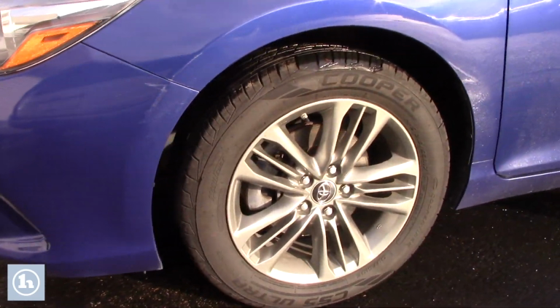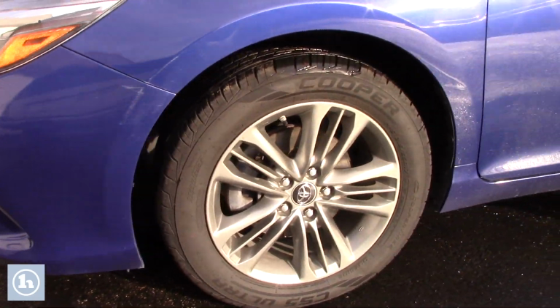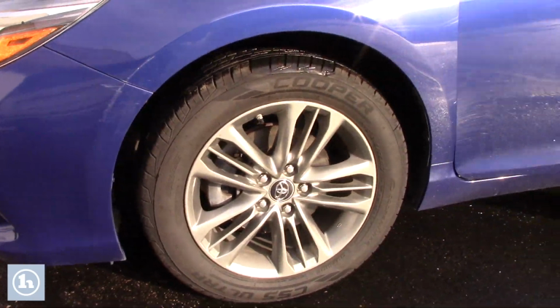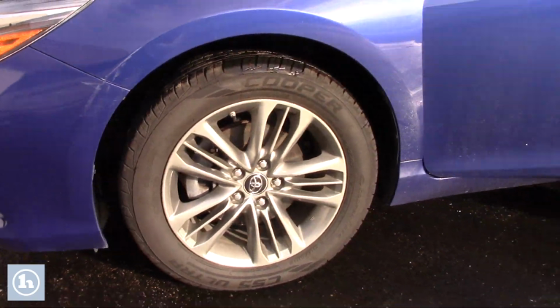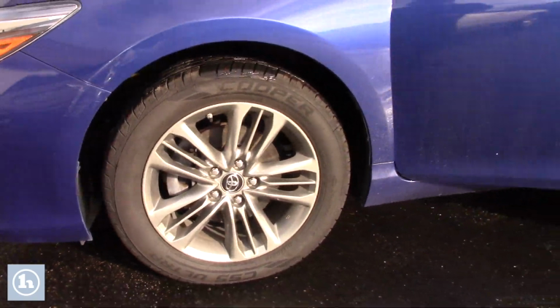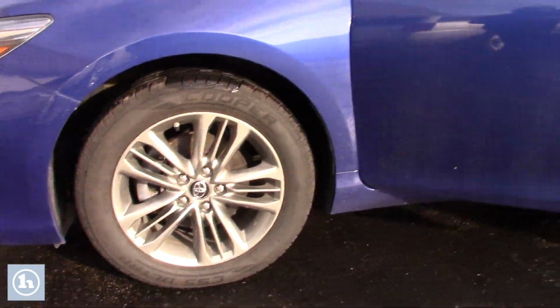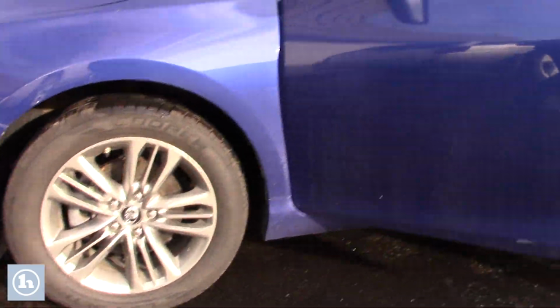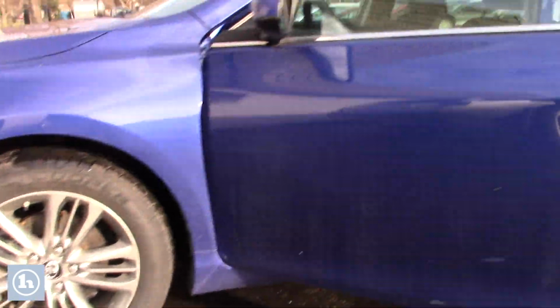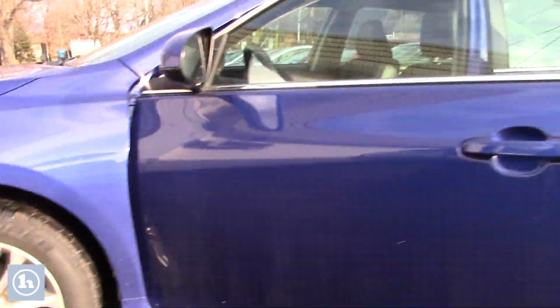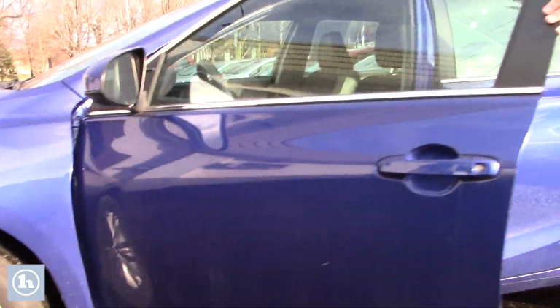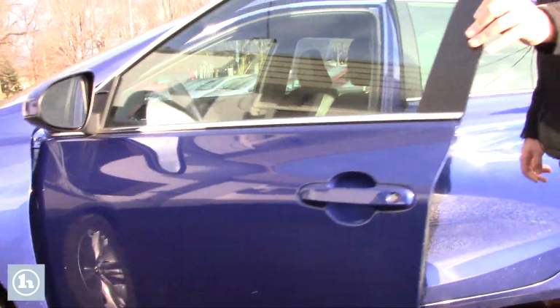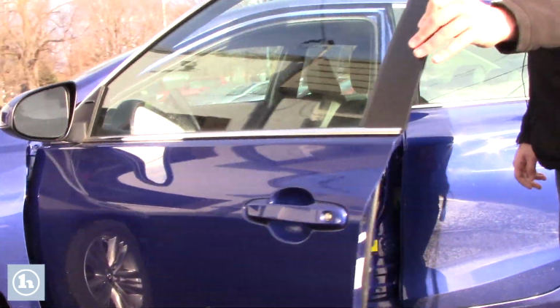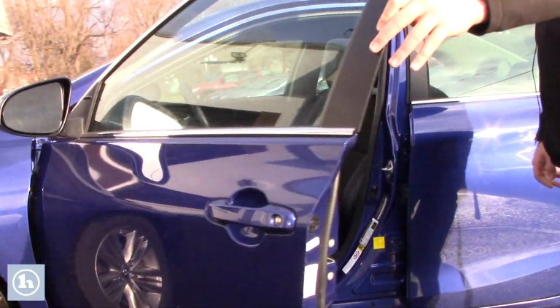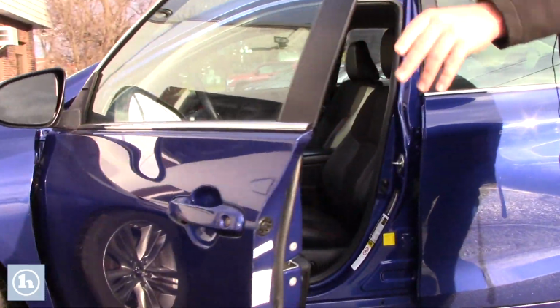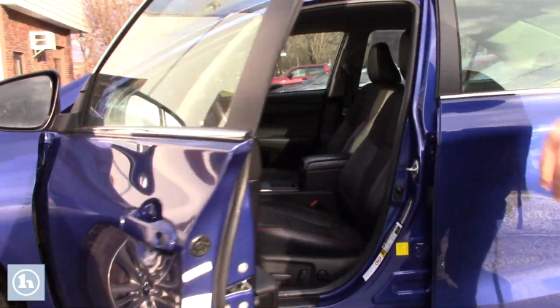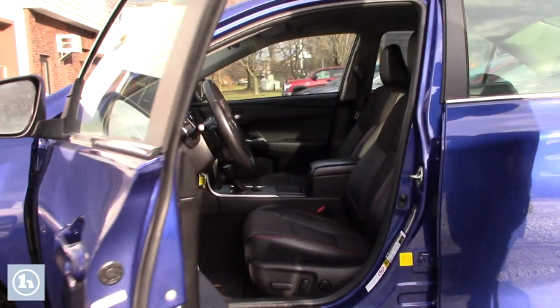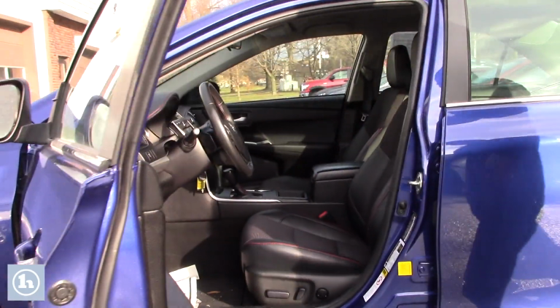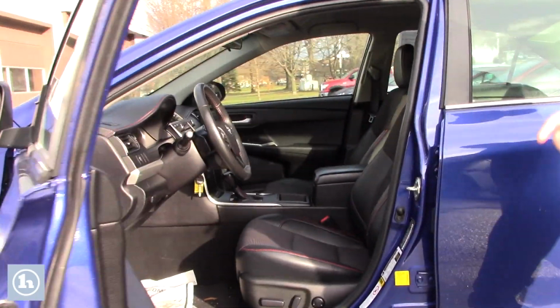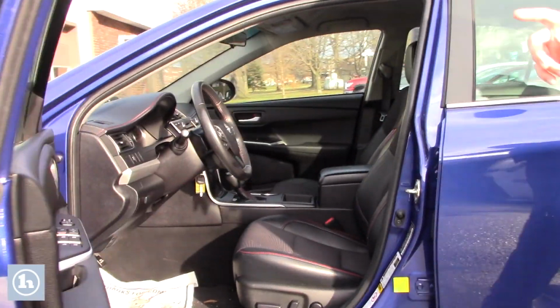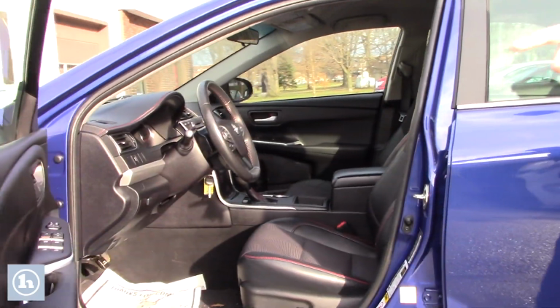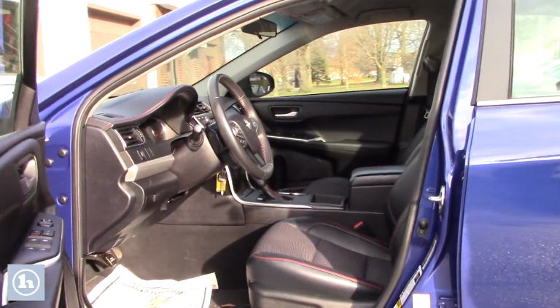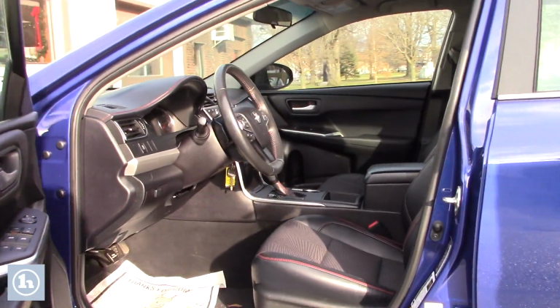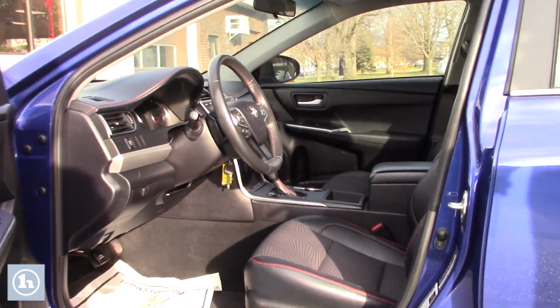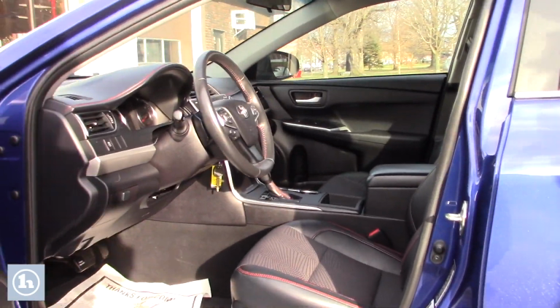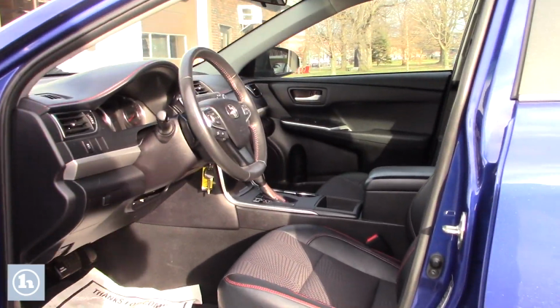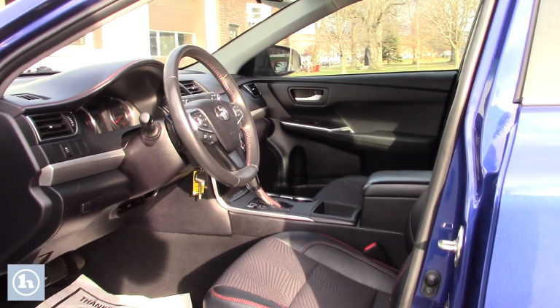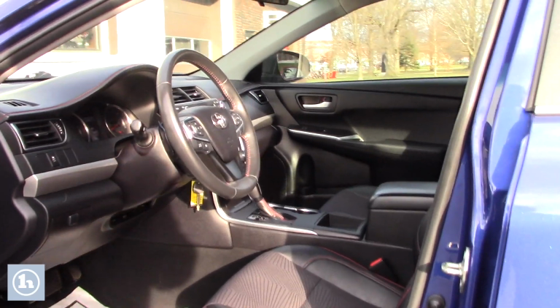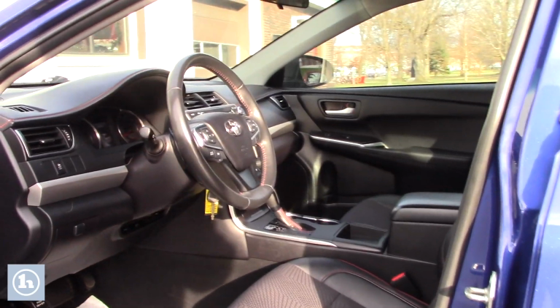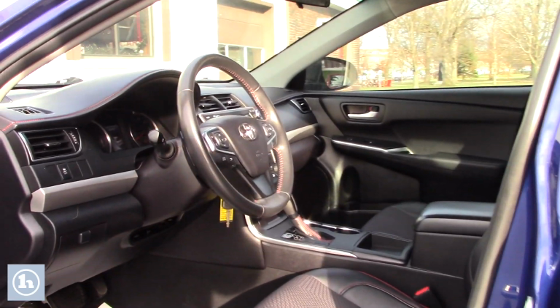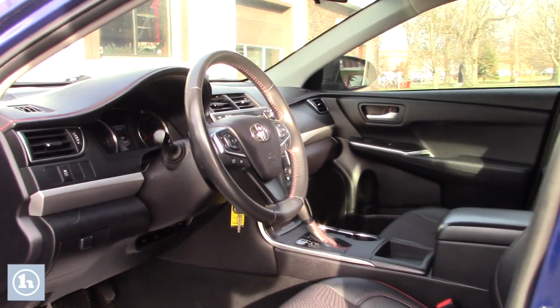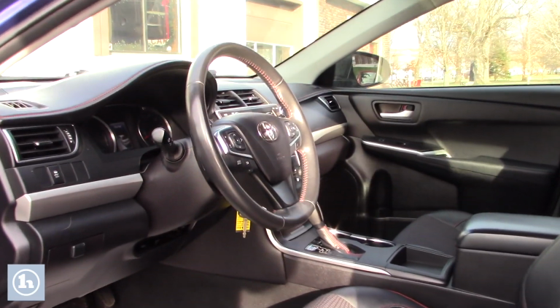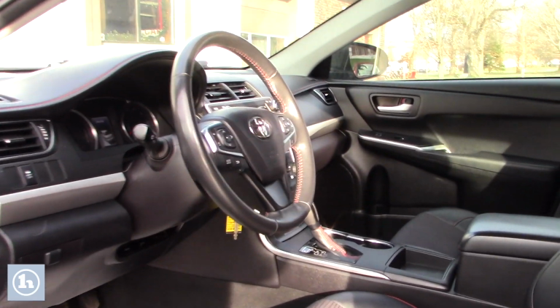Now take a look on the inside — let me show you this beautiful interior. It does have your power windows, power locks, and powered seats.